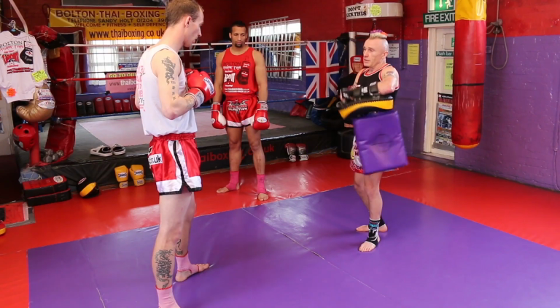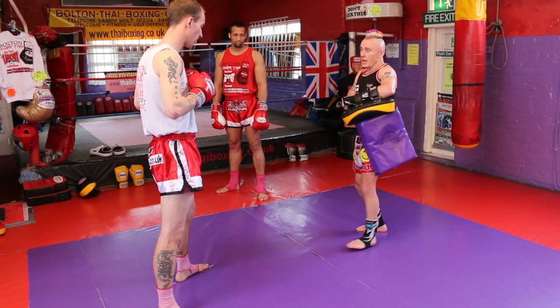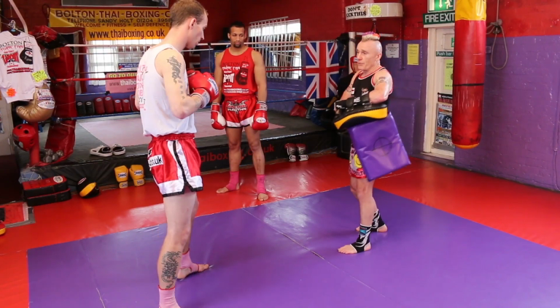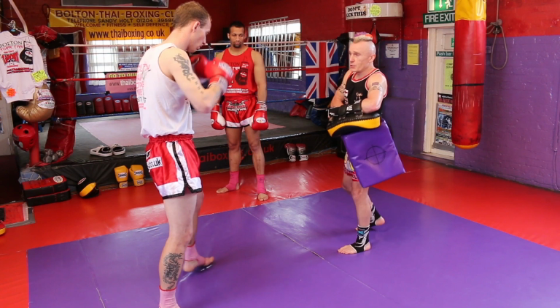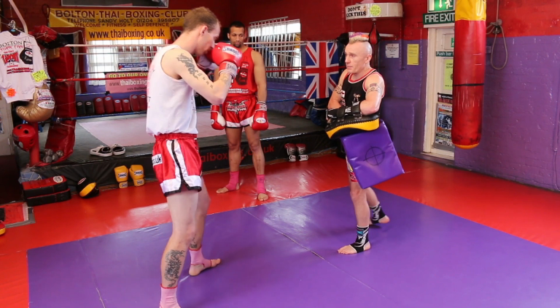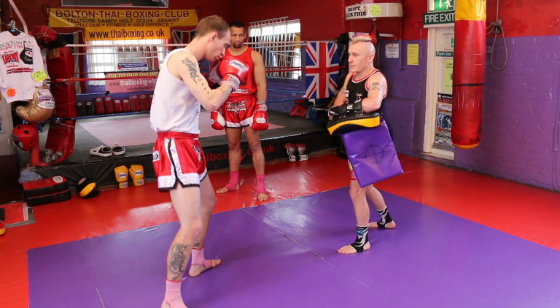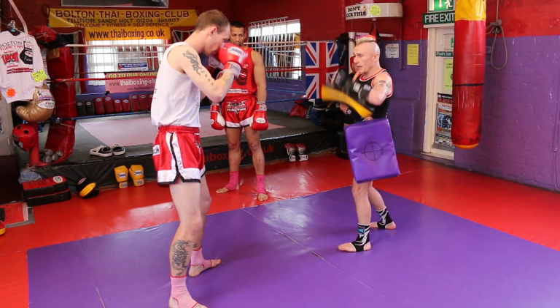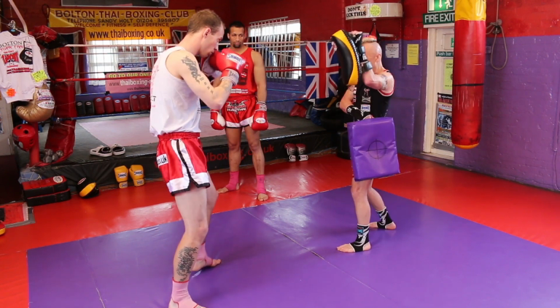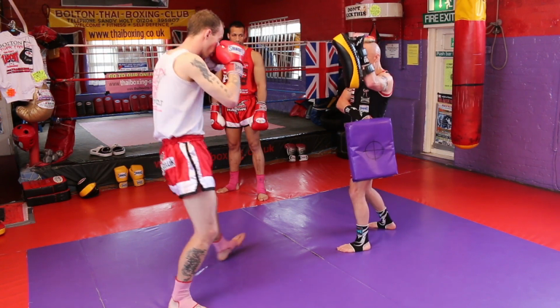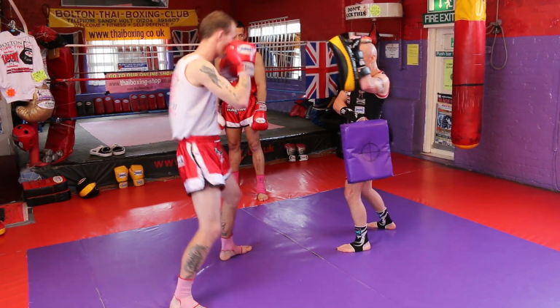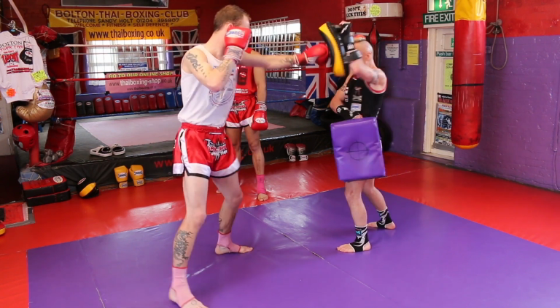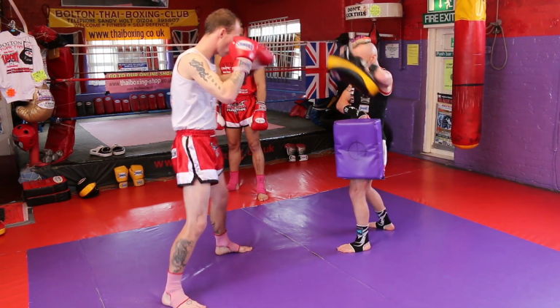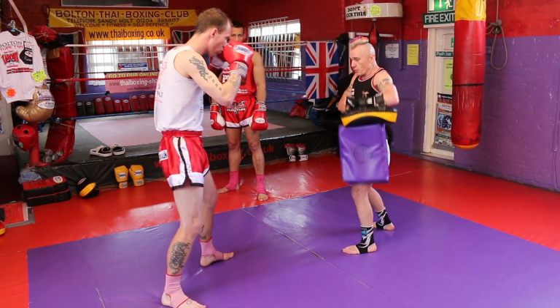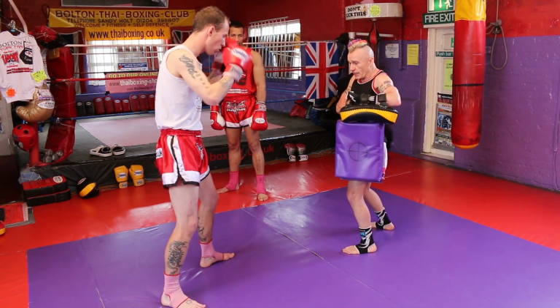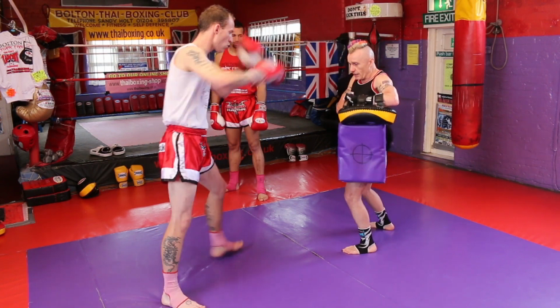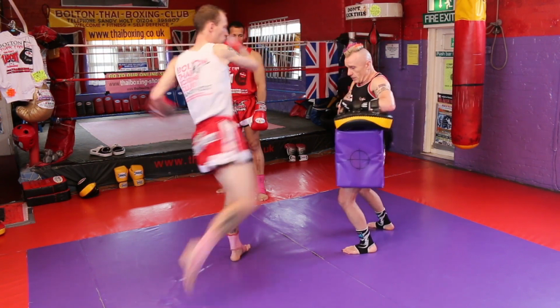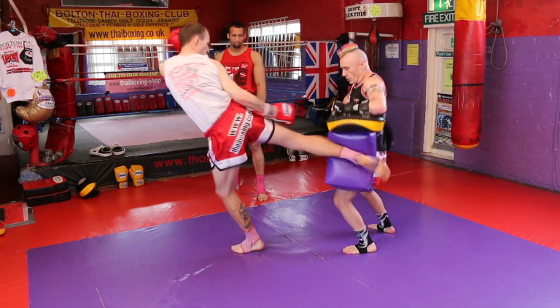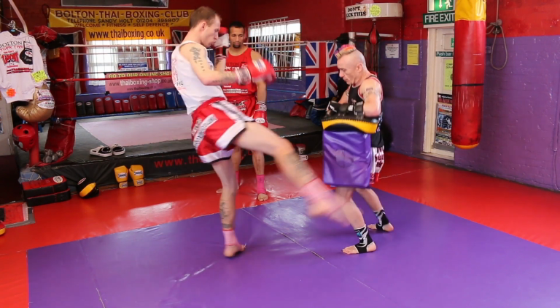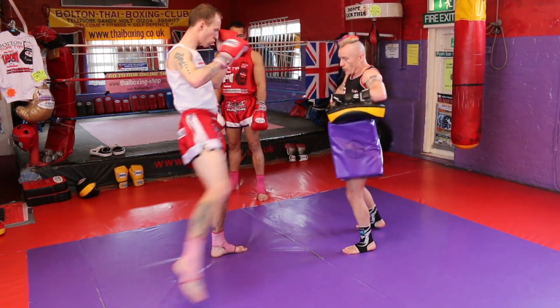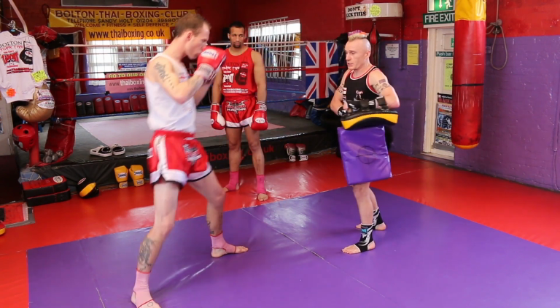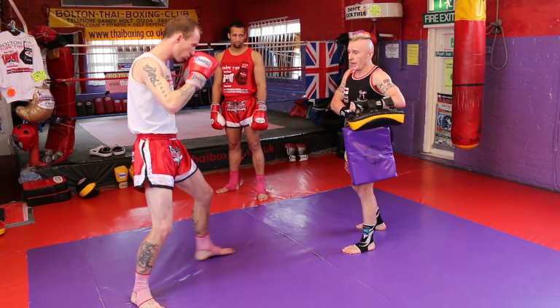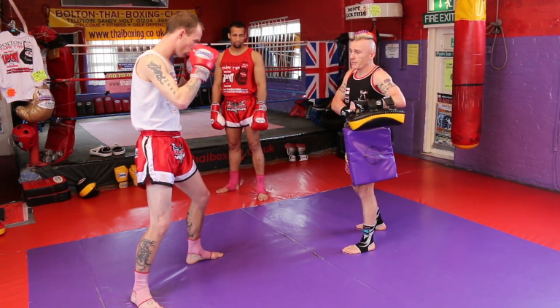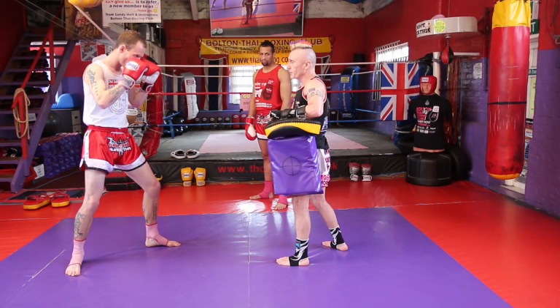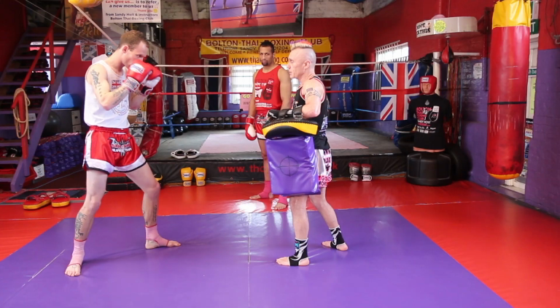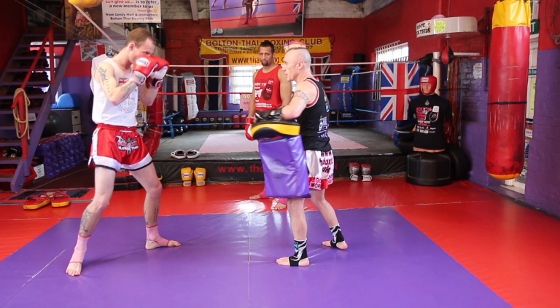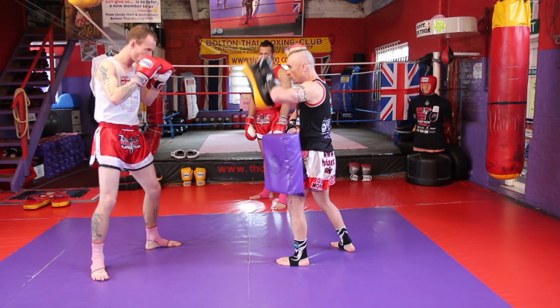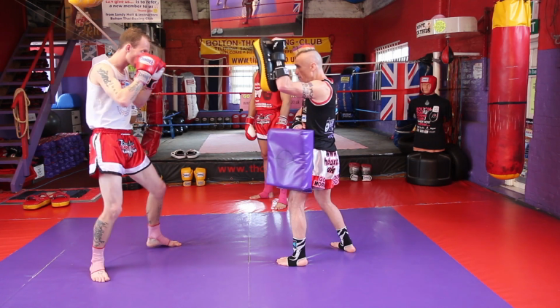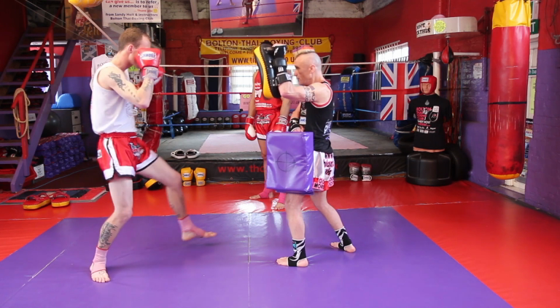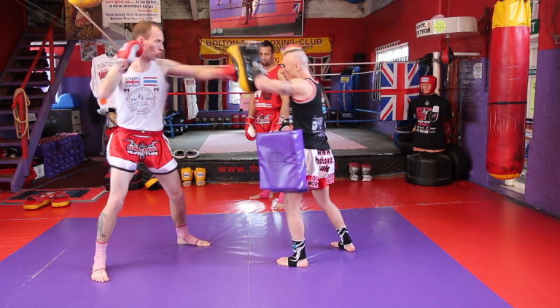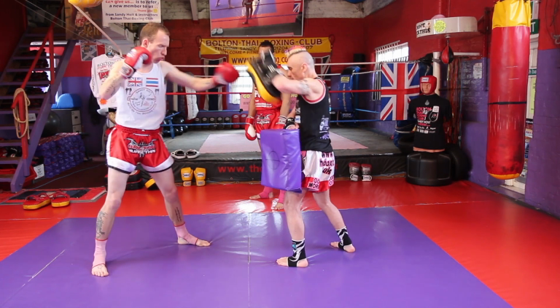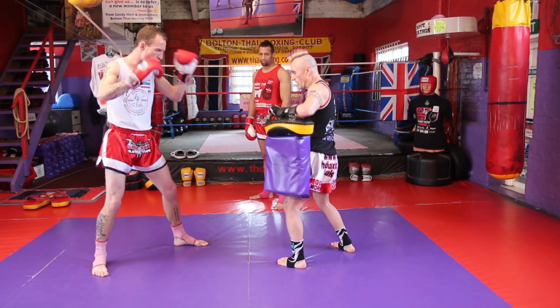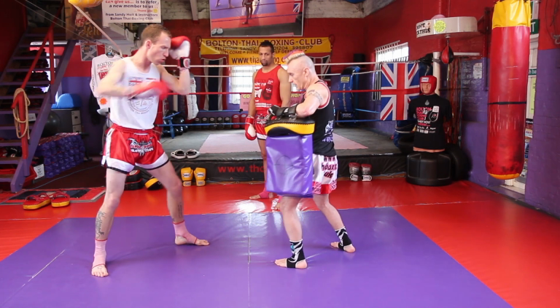Starting off first with the basic left jab, followed with the kick going across the leg. So it's left jab, right kick.